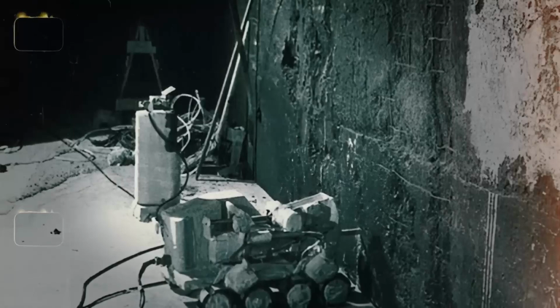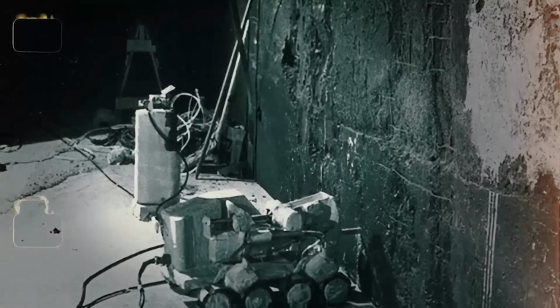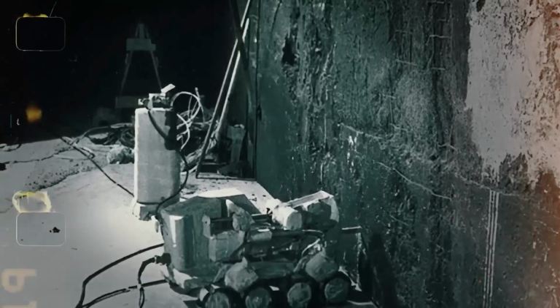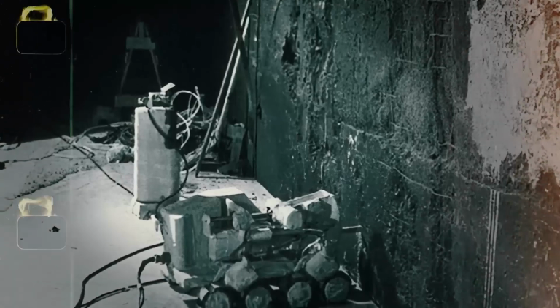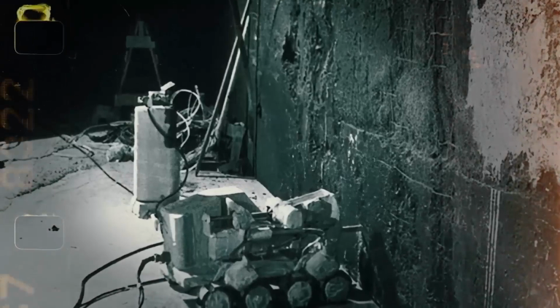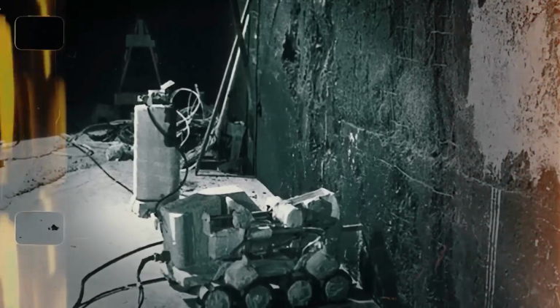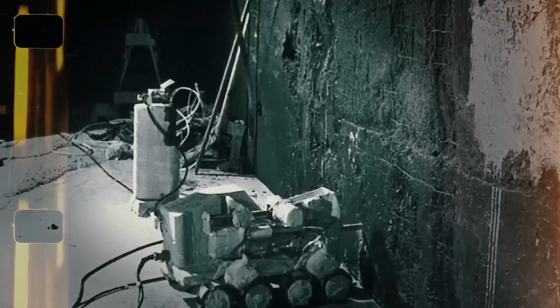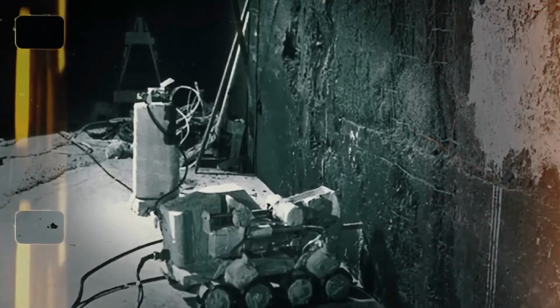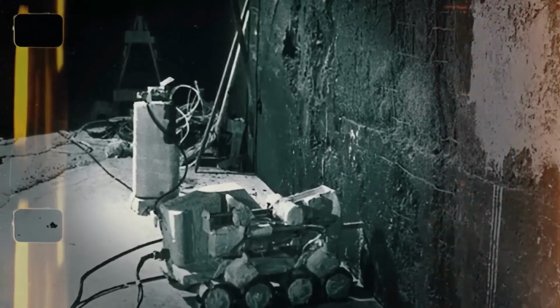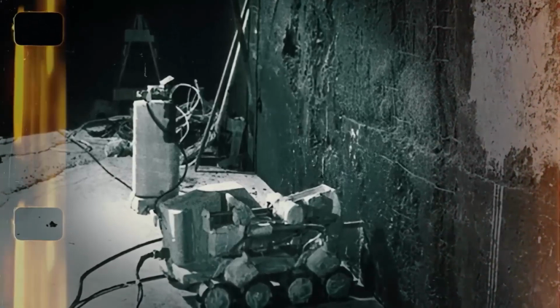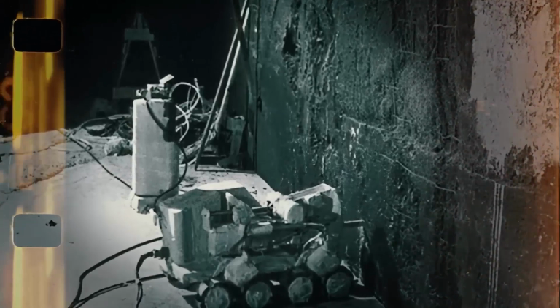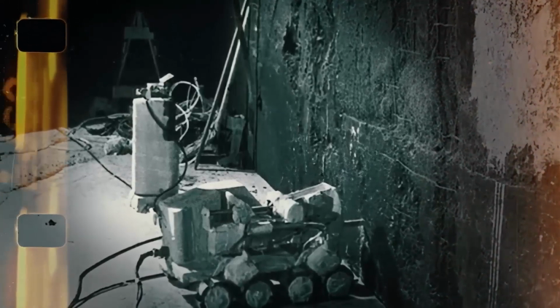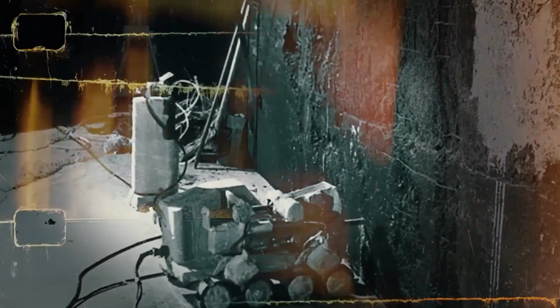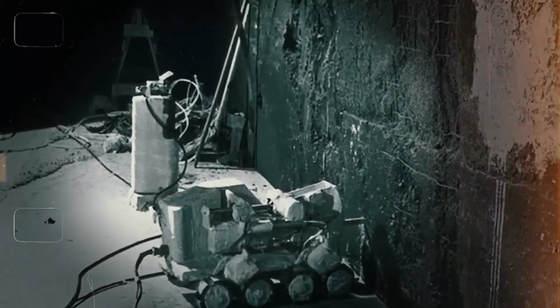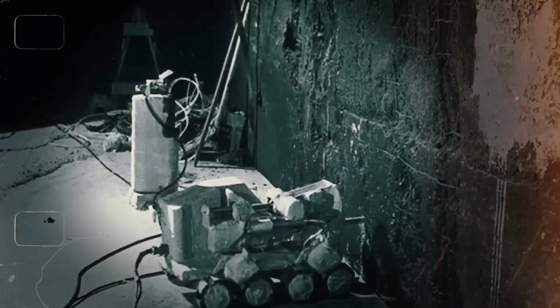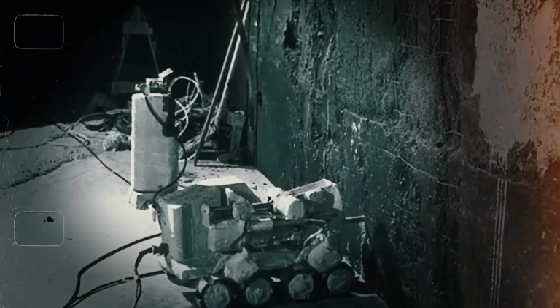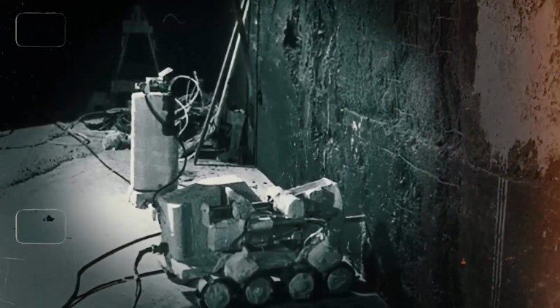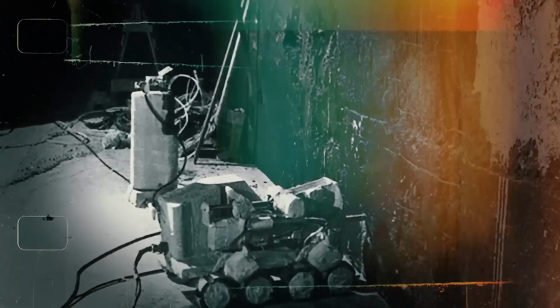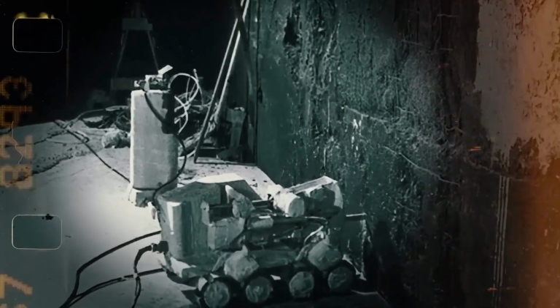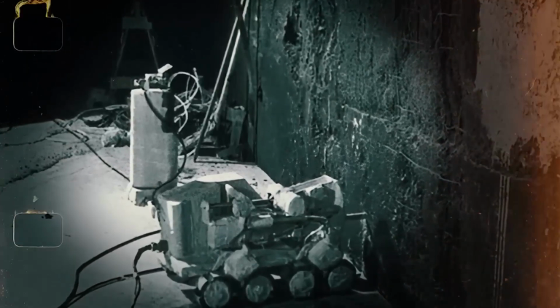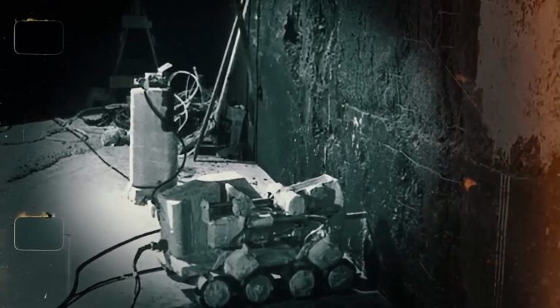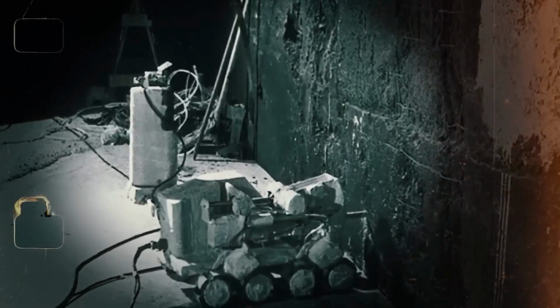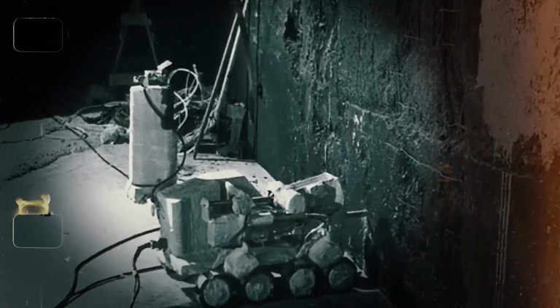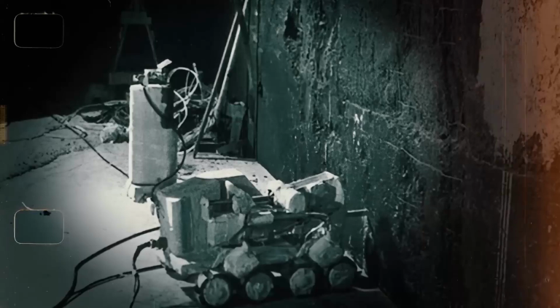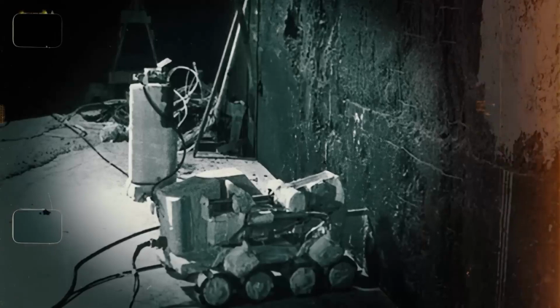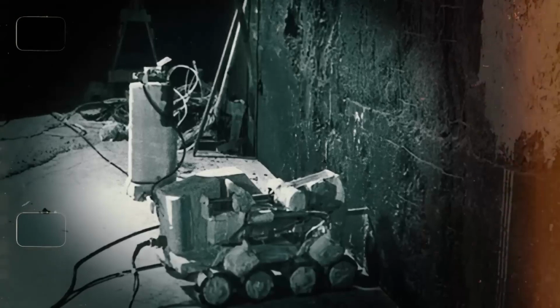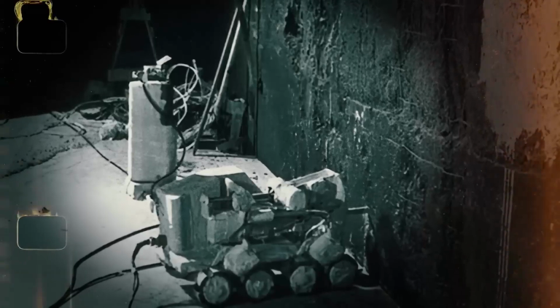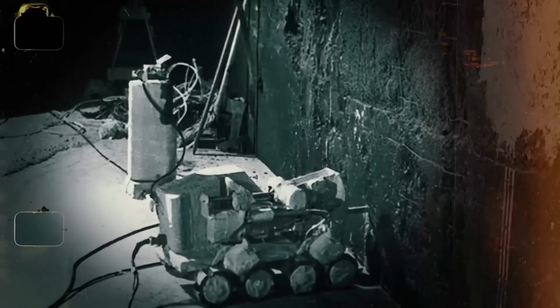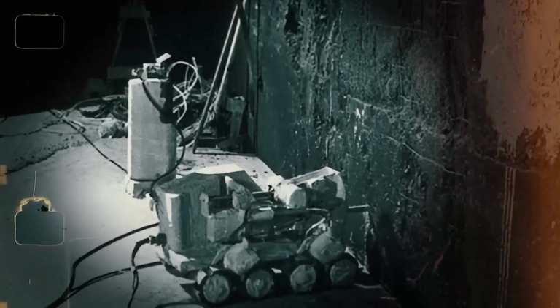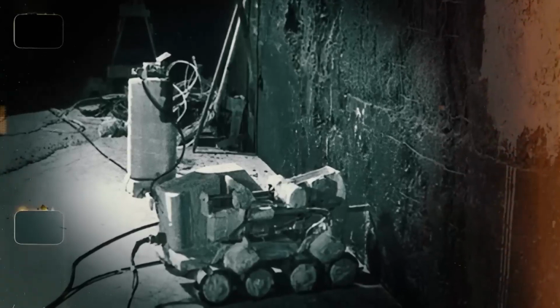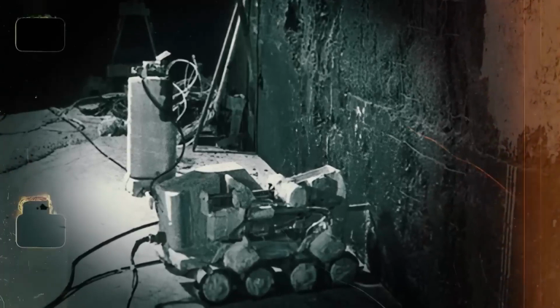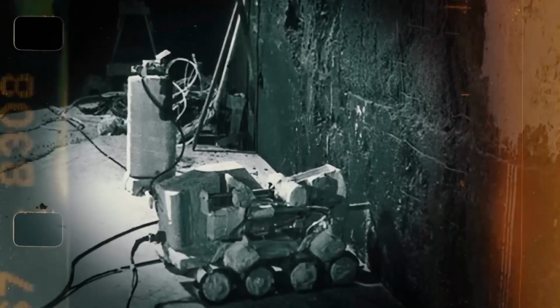Reflecting on this unlikely hero, Bavoy later wrote a simple acknowledgement in his memoirs: 'Thank you, small tank.'